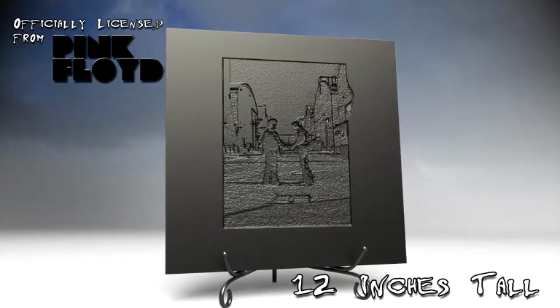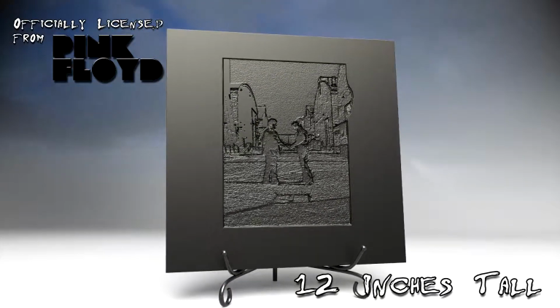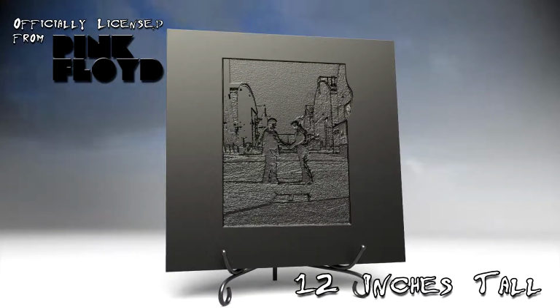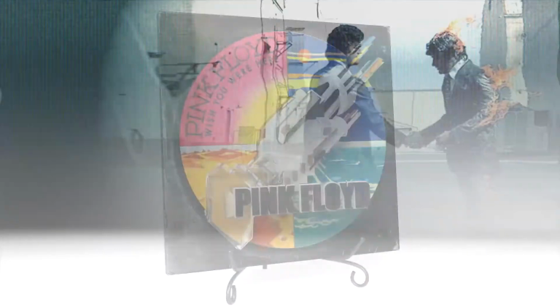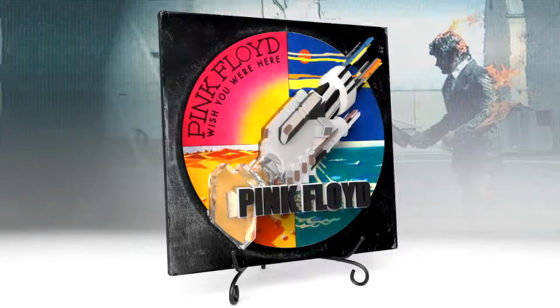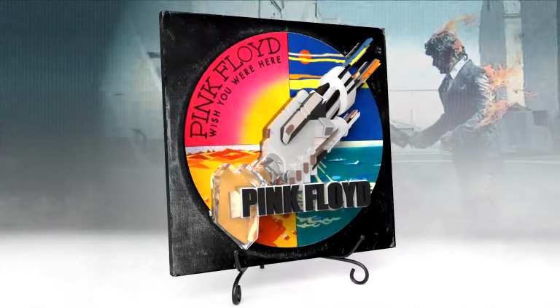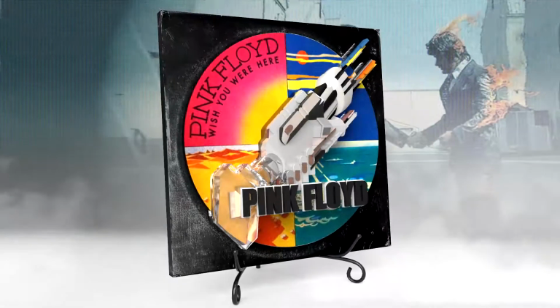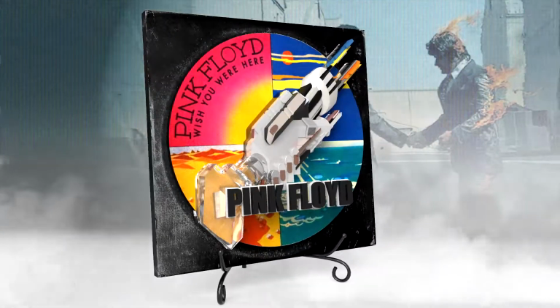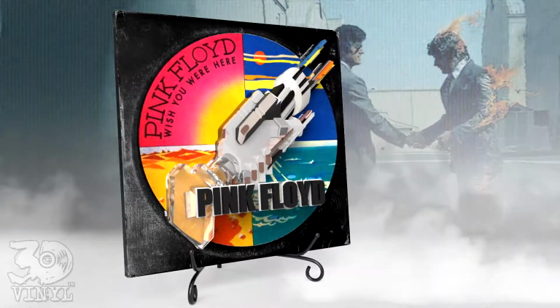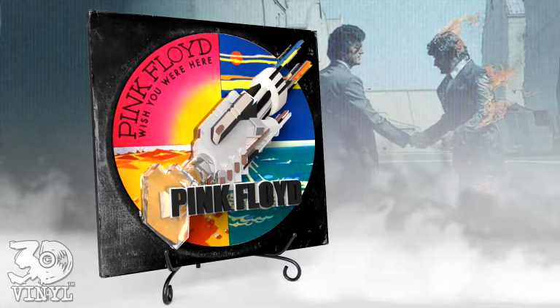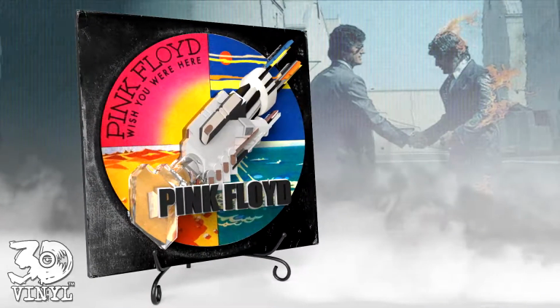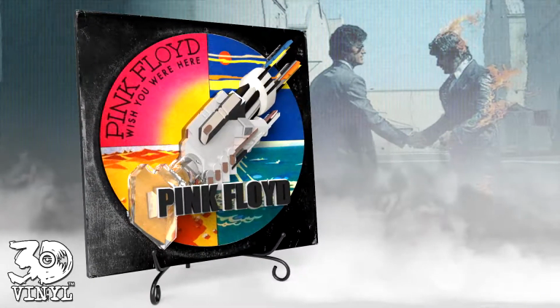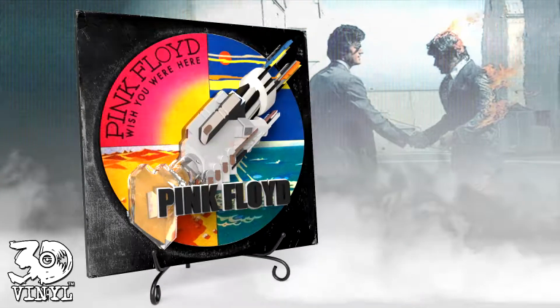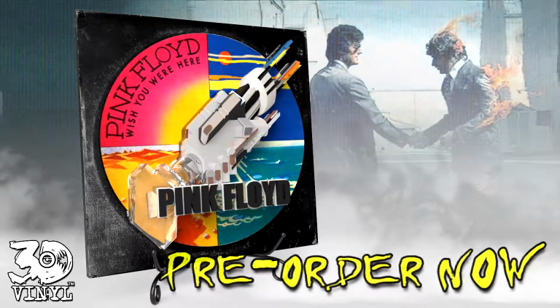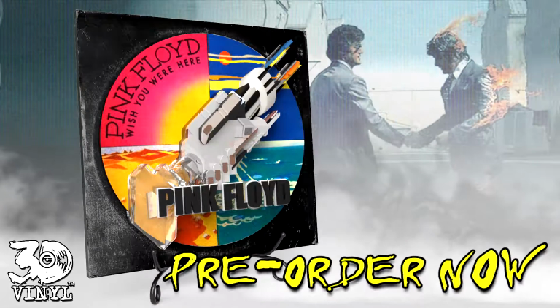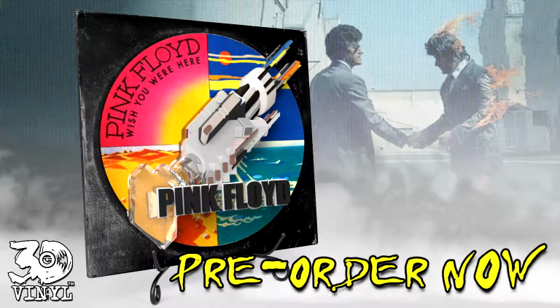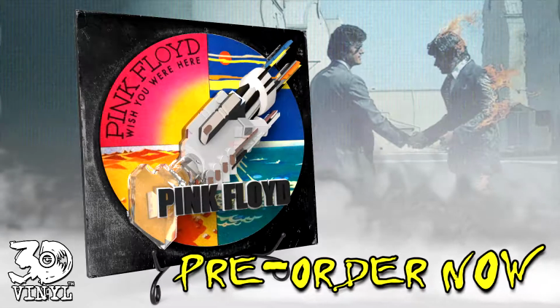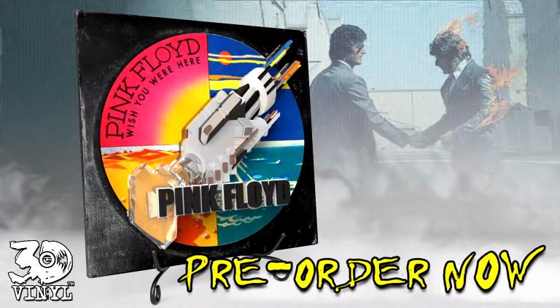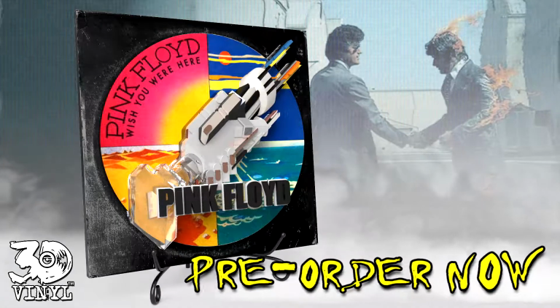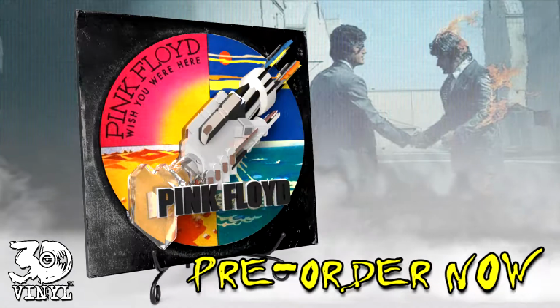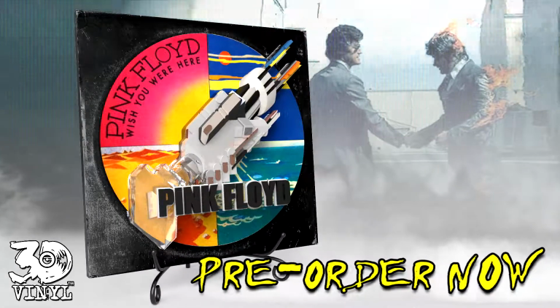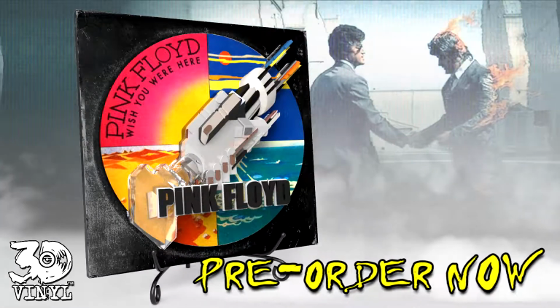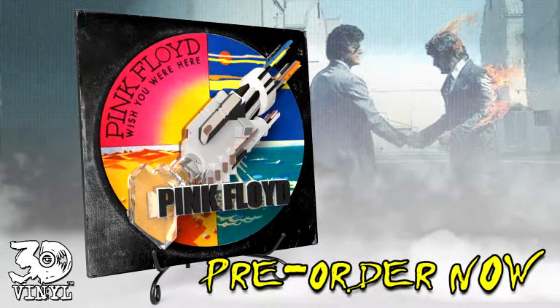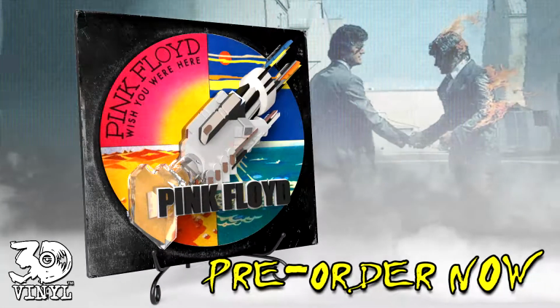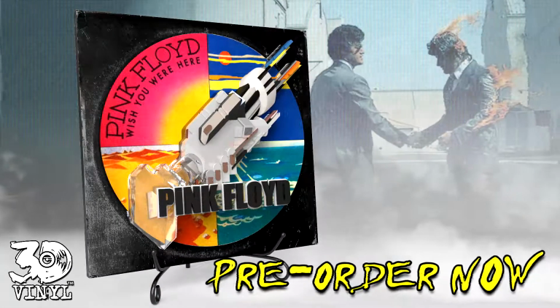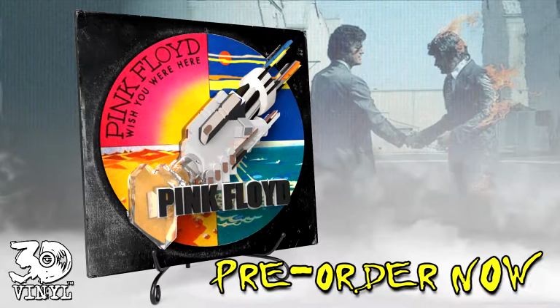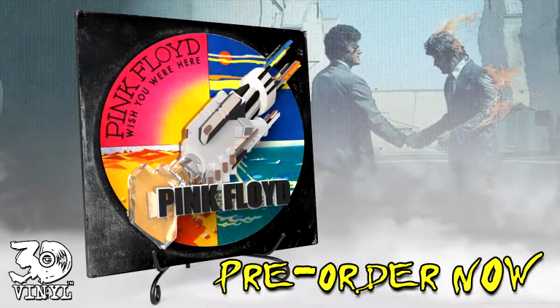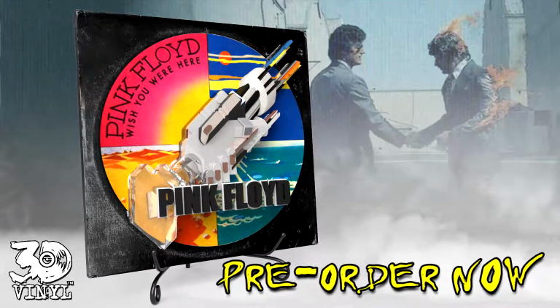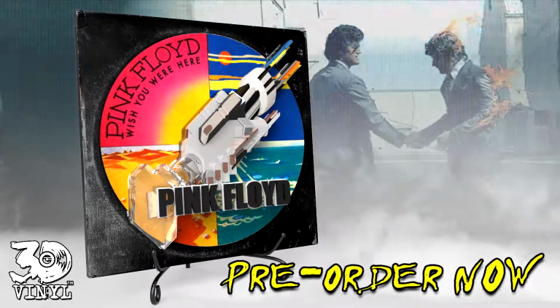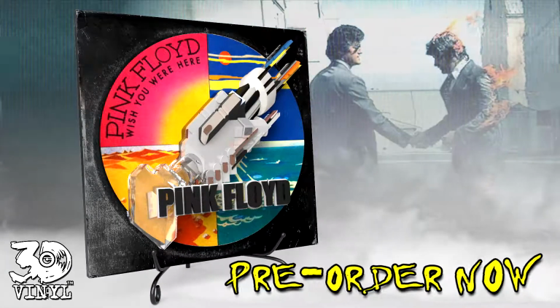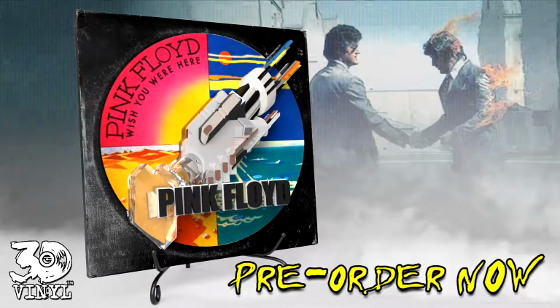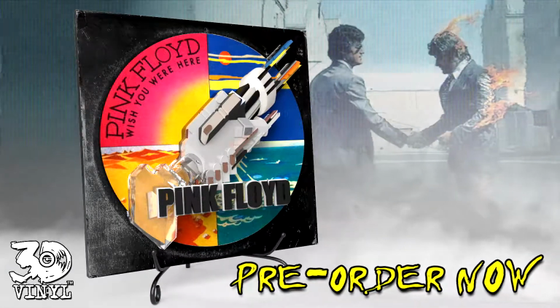The 3D Vinyl collective series is 12 inches, and can be desk-mounted as well as mounted on your wall.